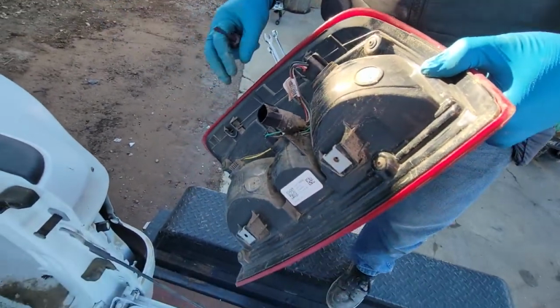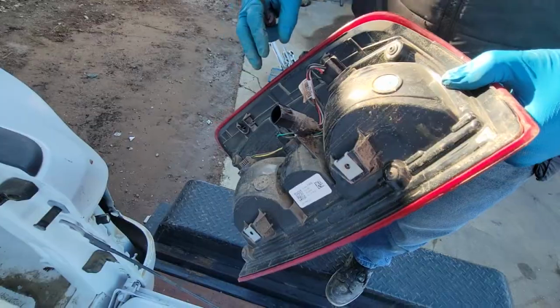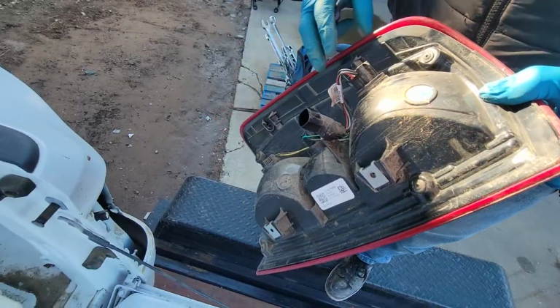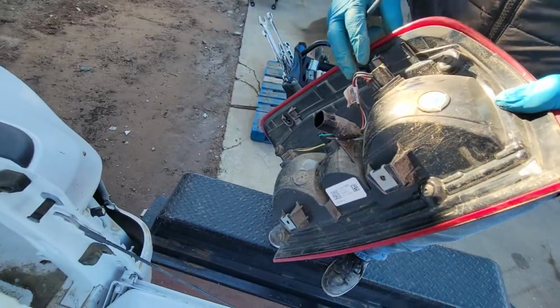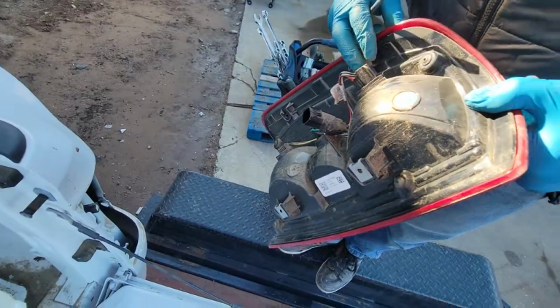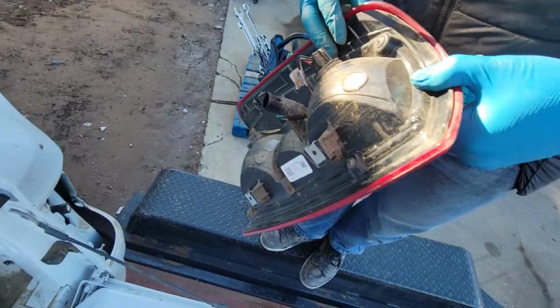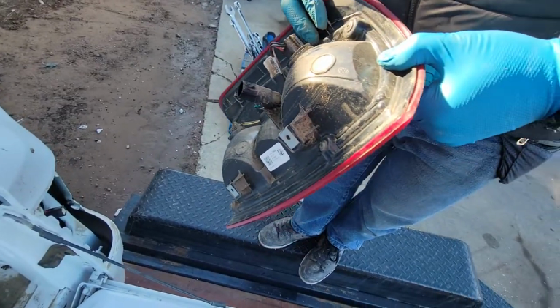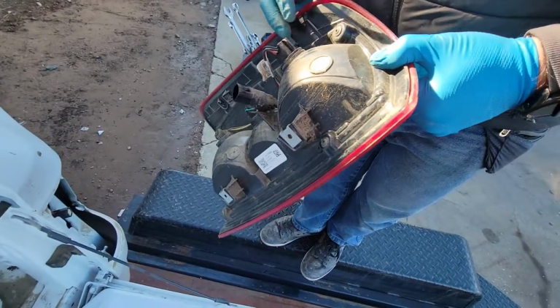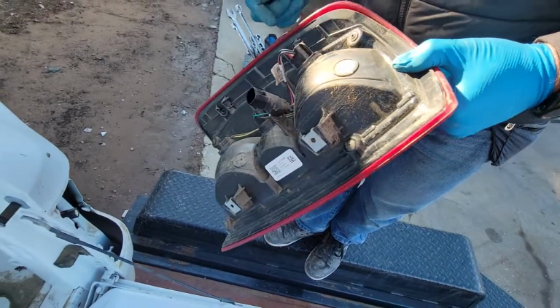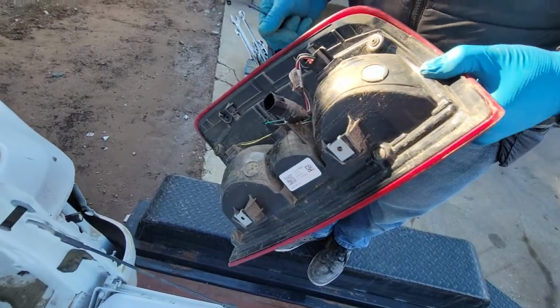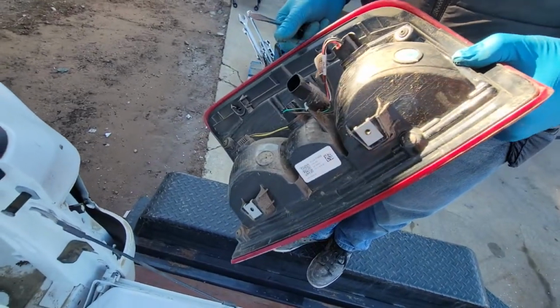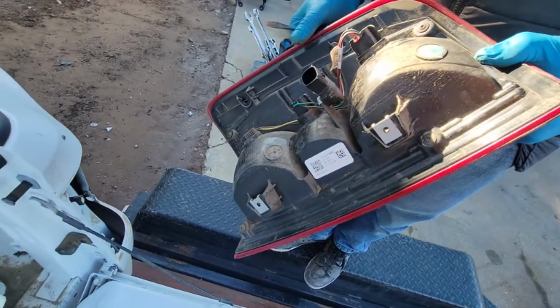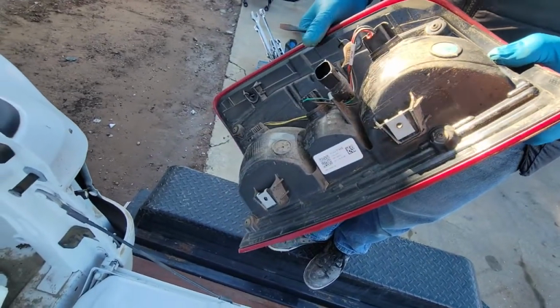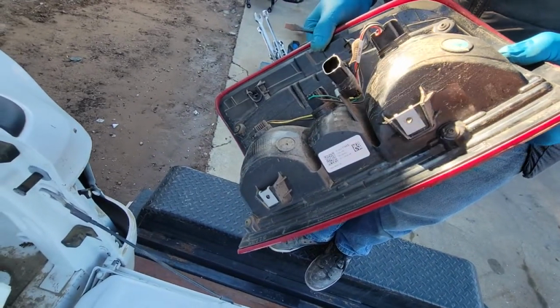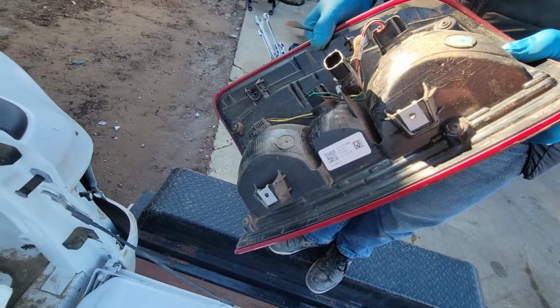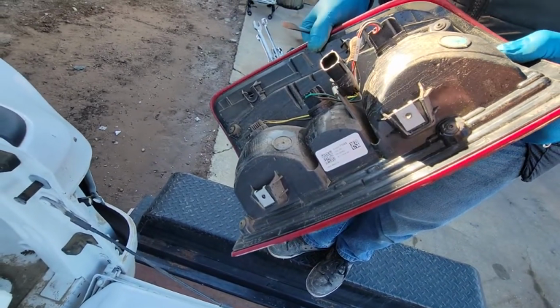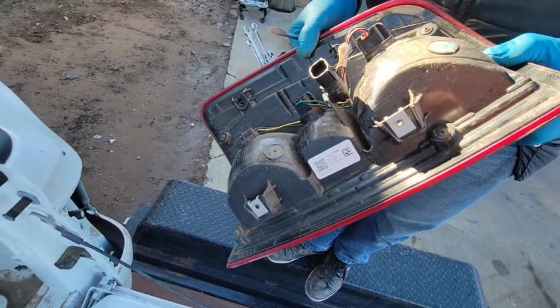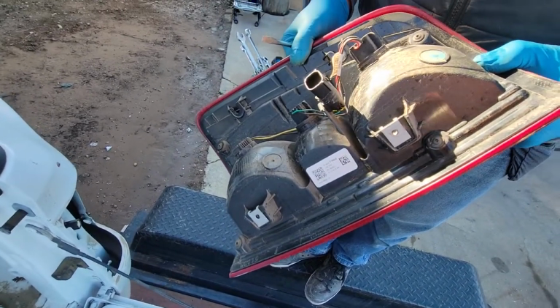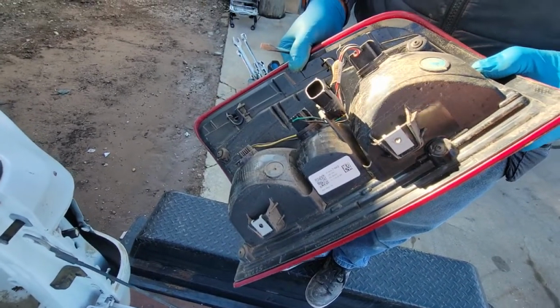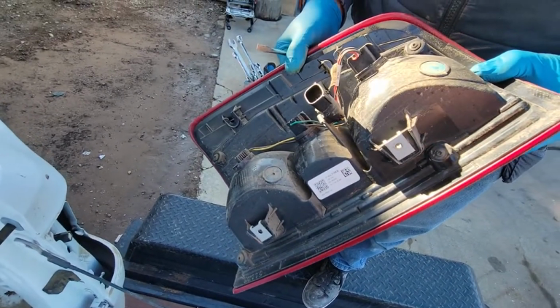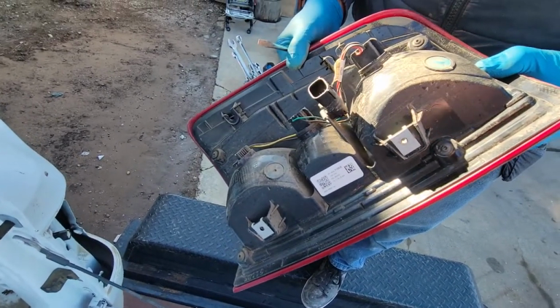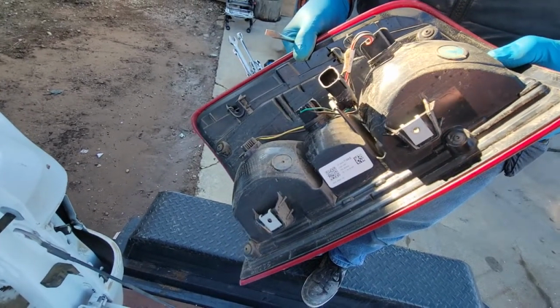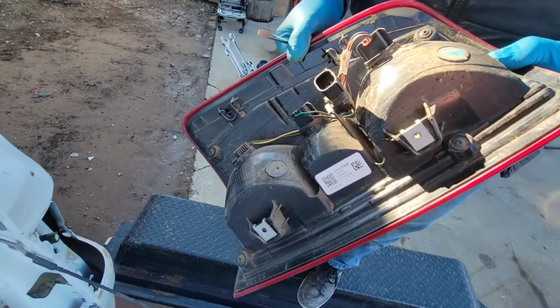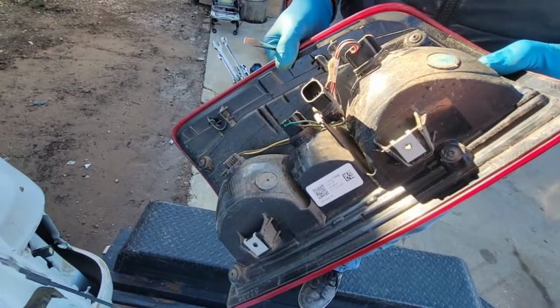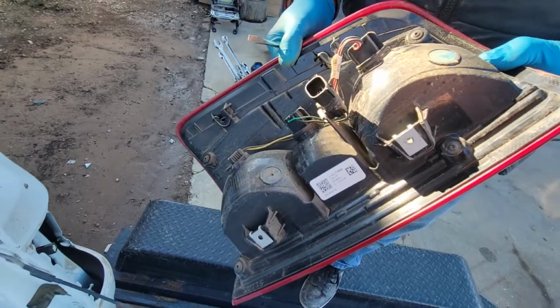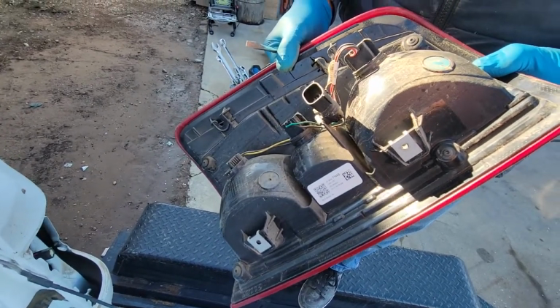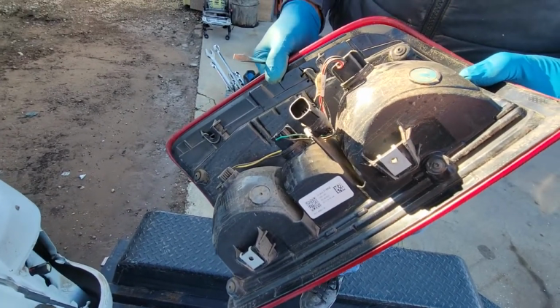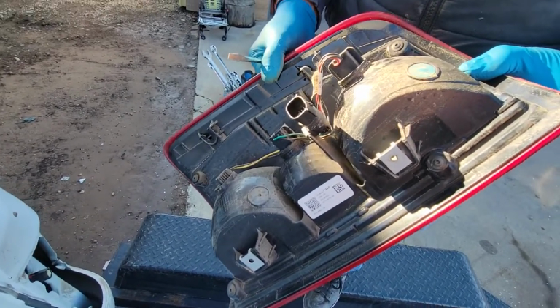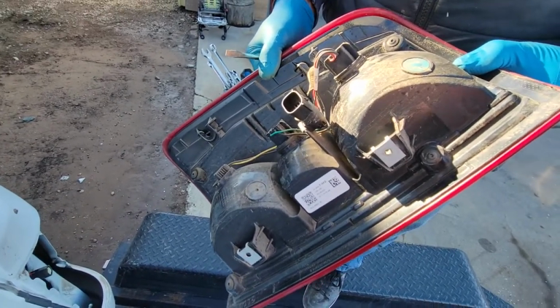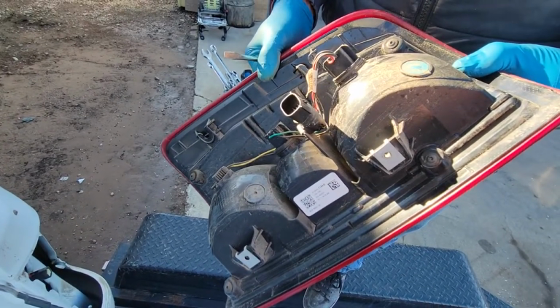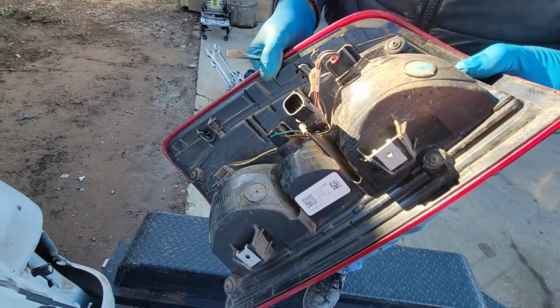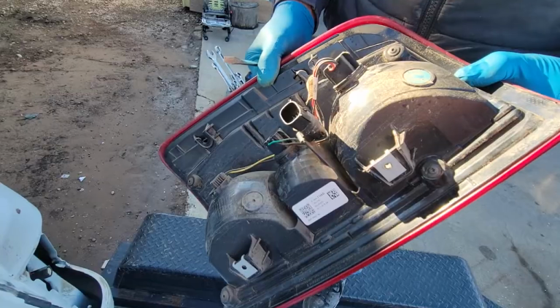And this is a base tail light. The other ones have the sensors in them, so it's a similar process.